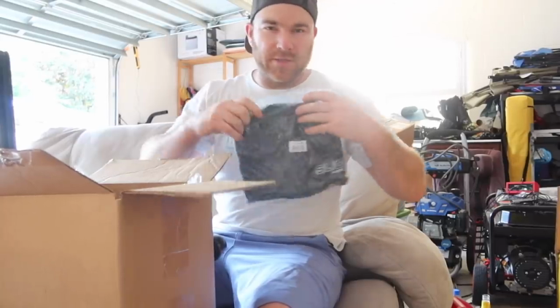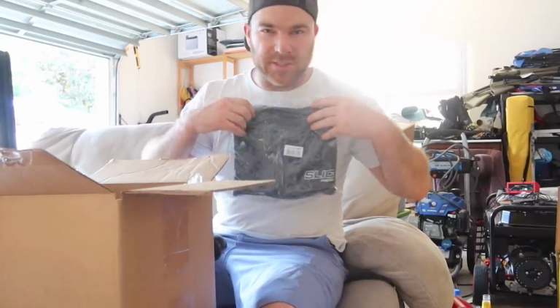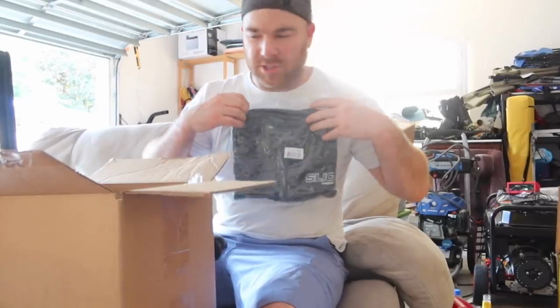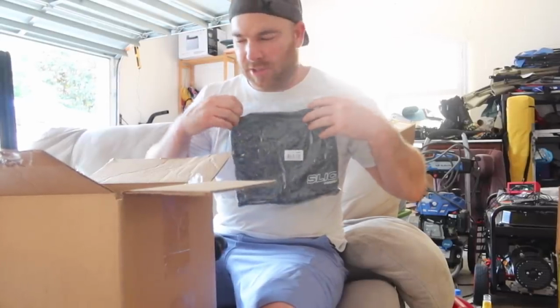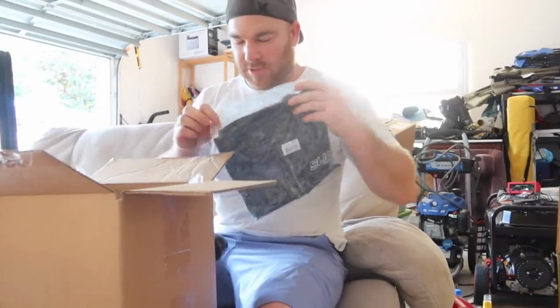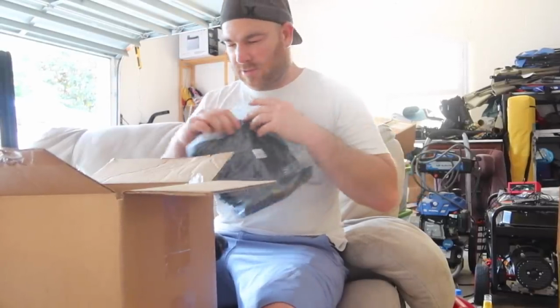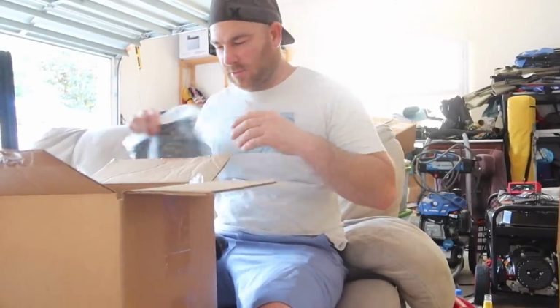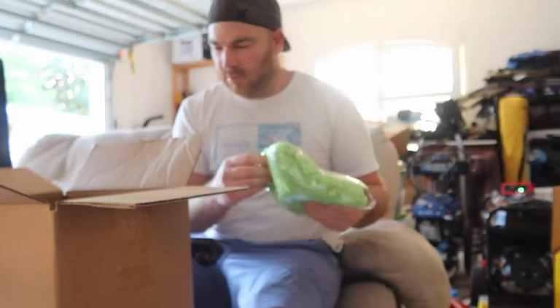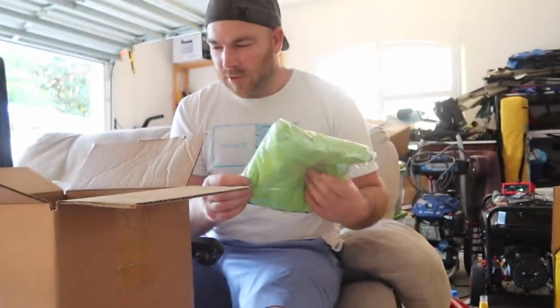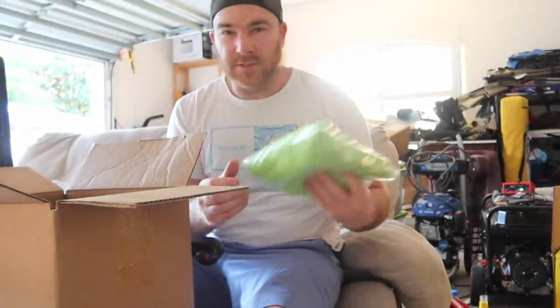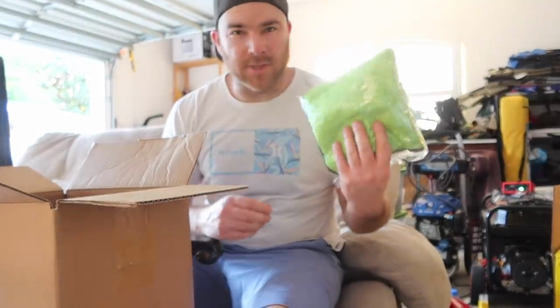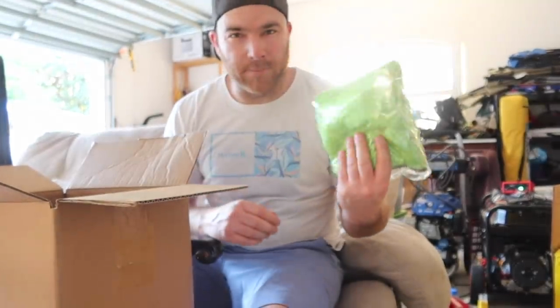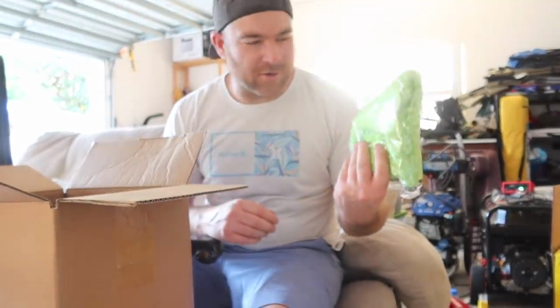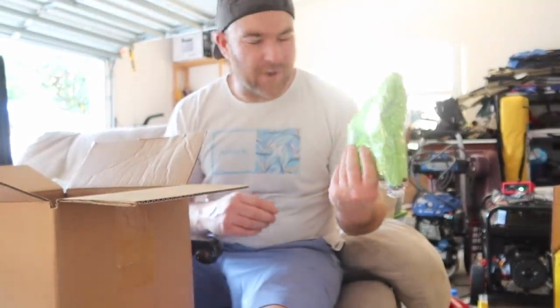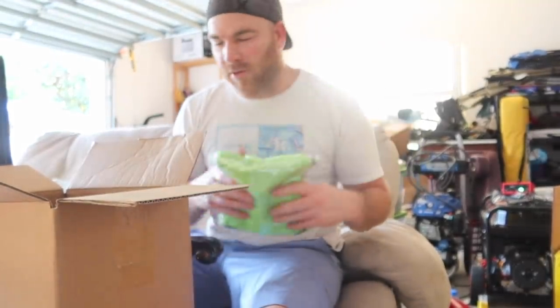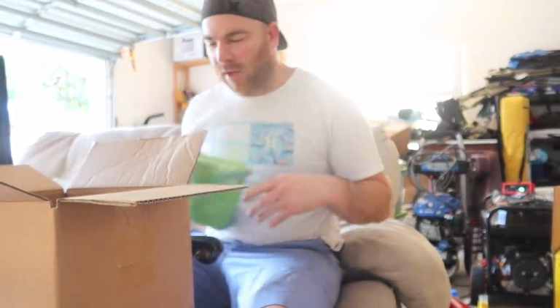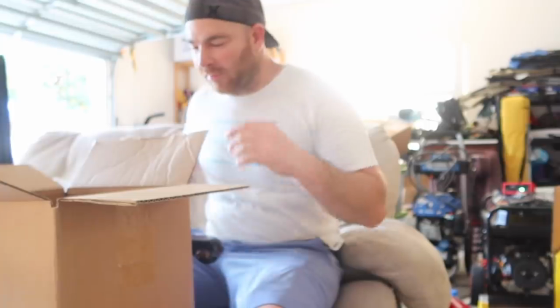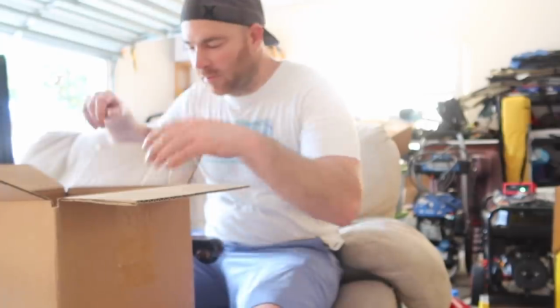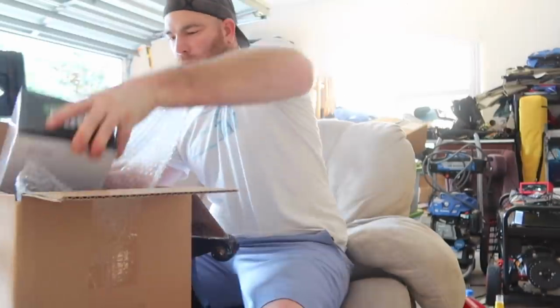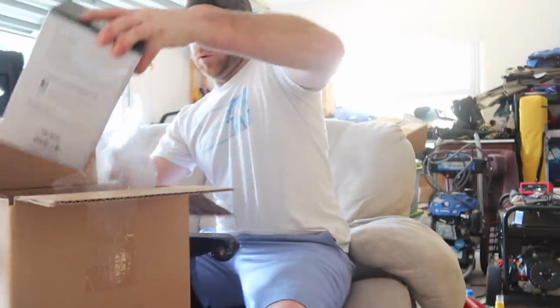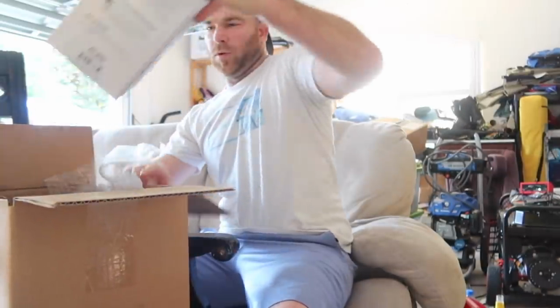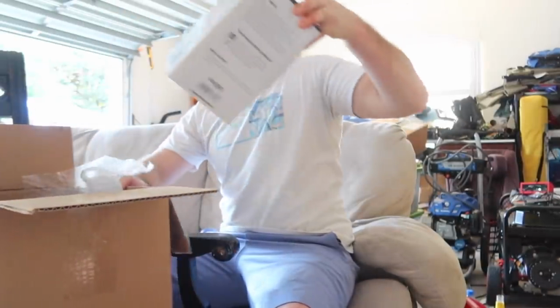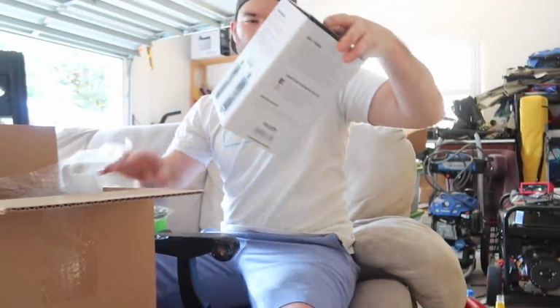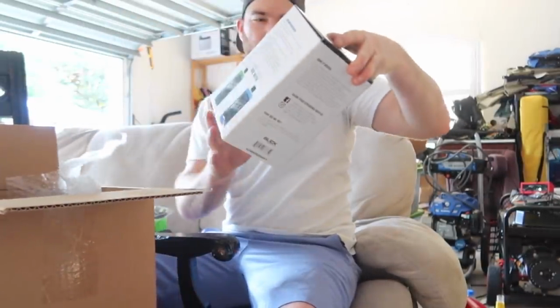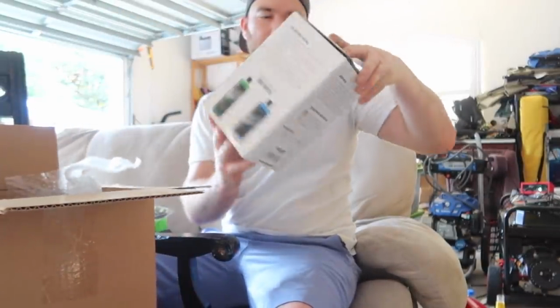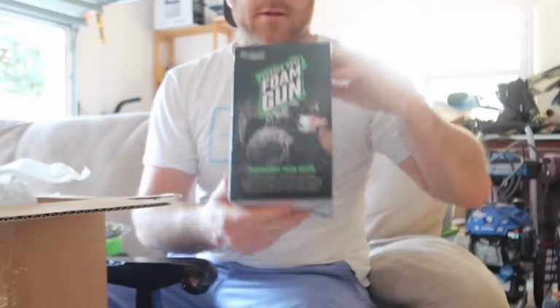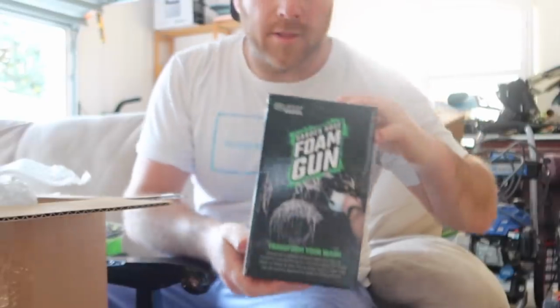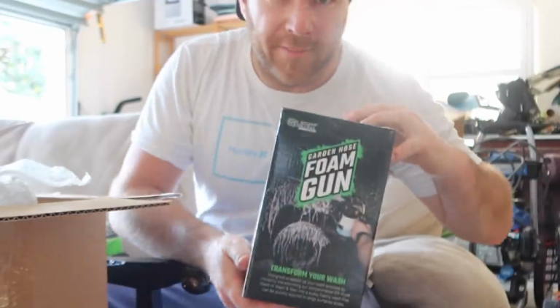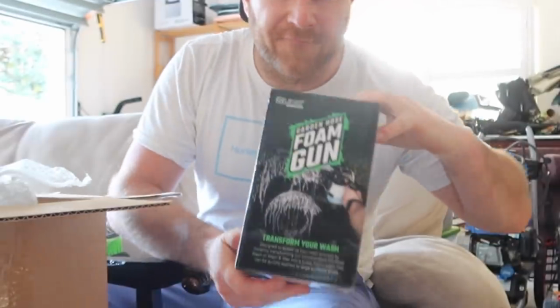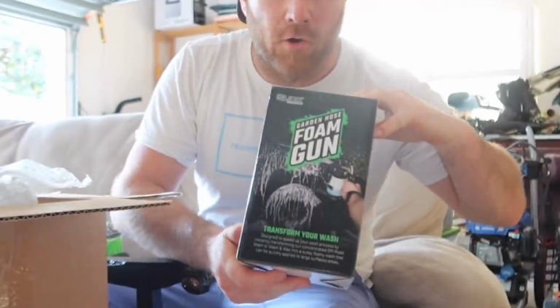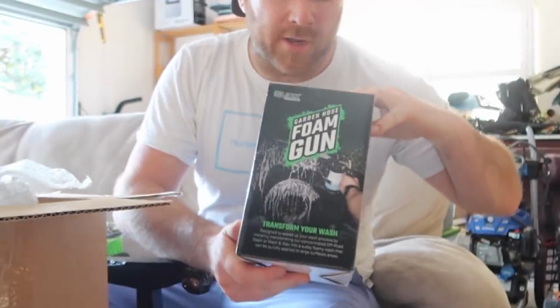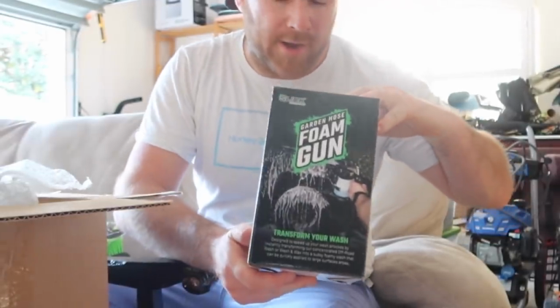We got a t-shirt, some microfiber cloth, and the foam gun.